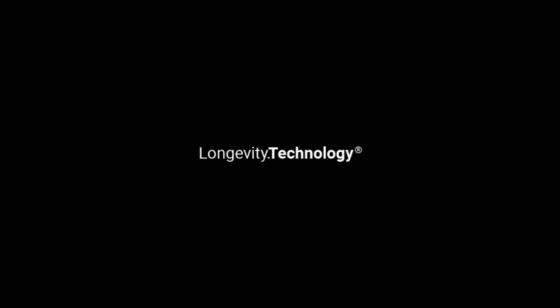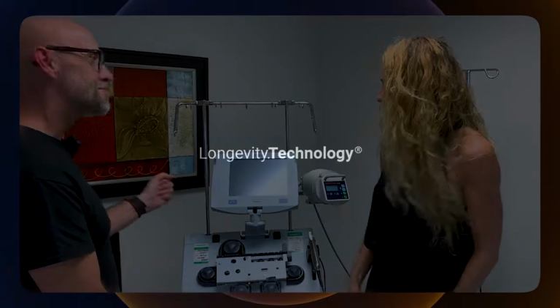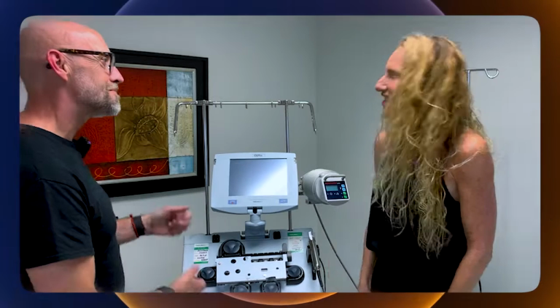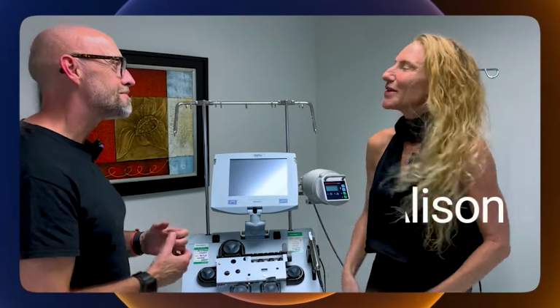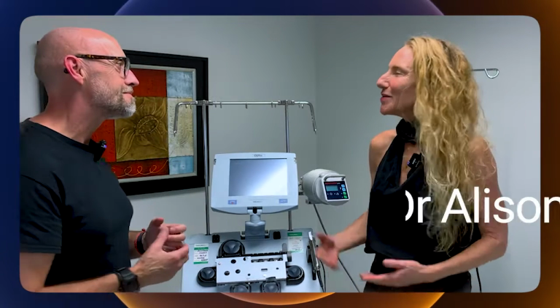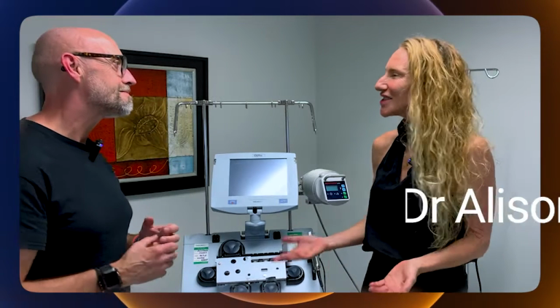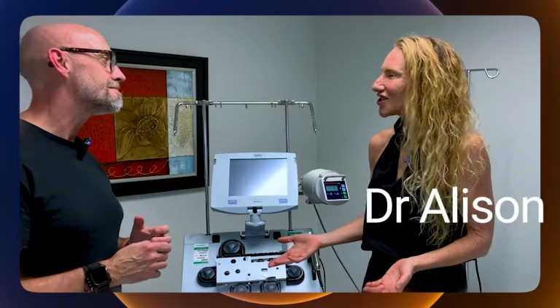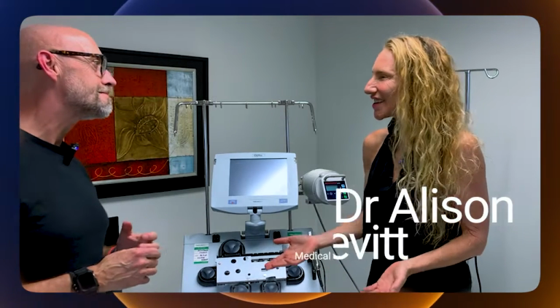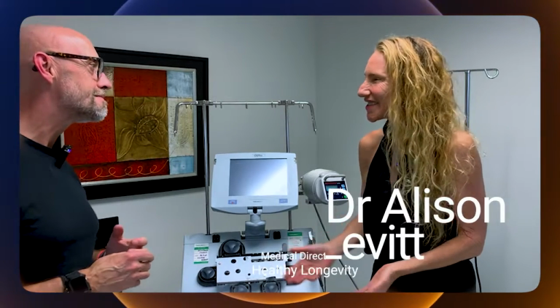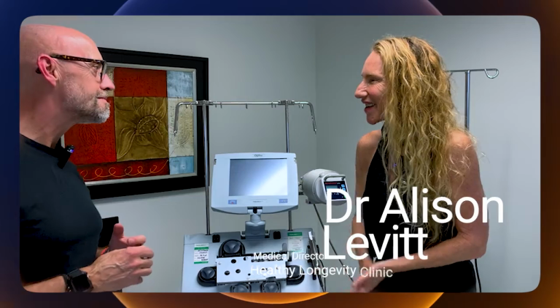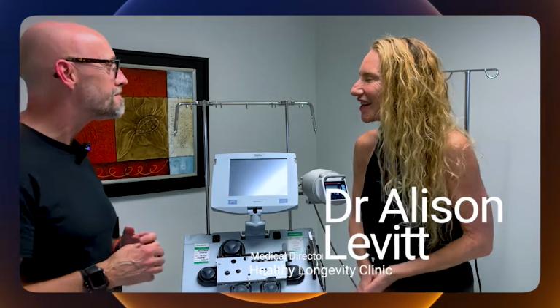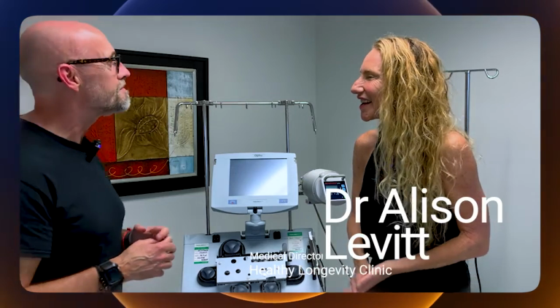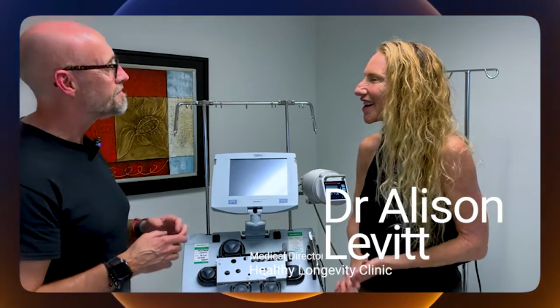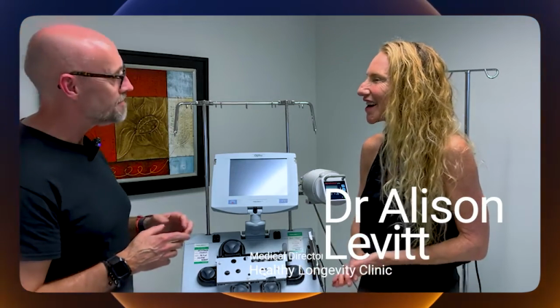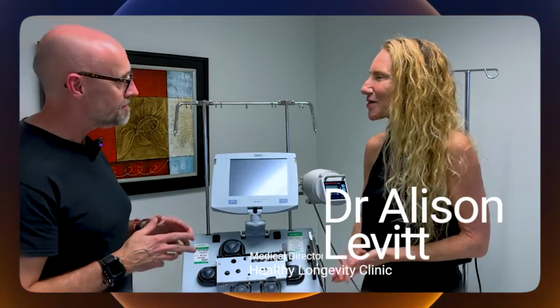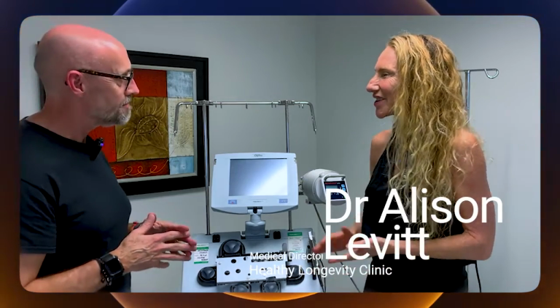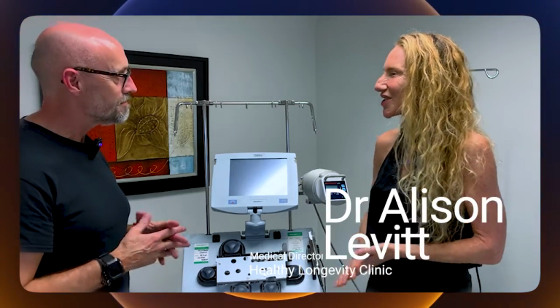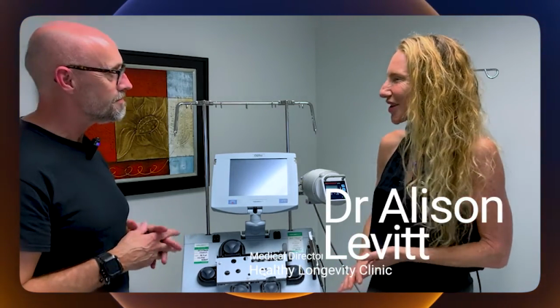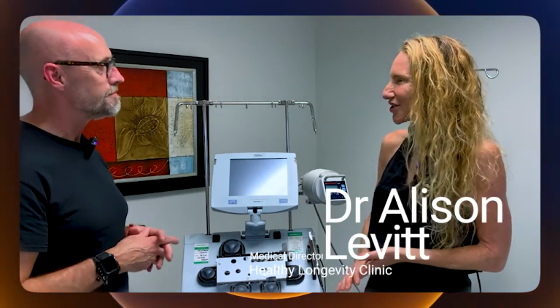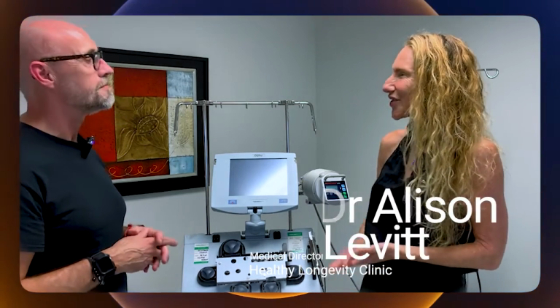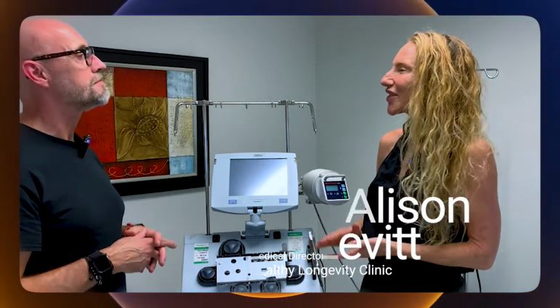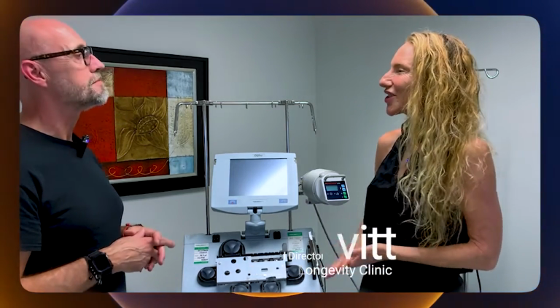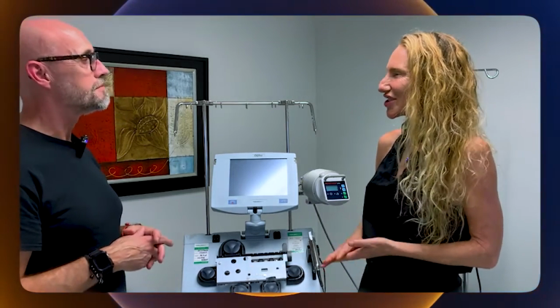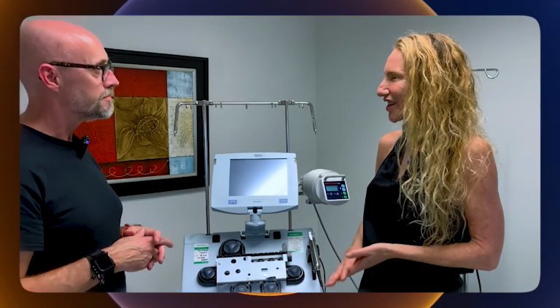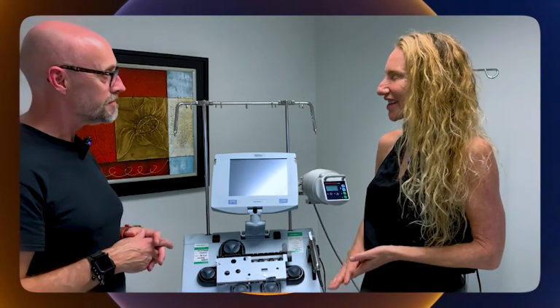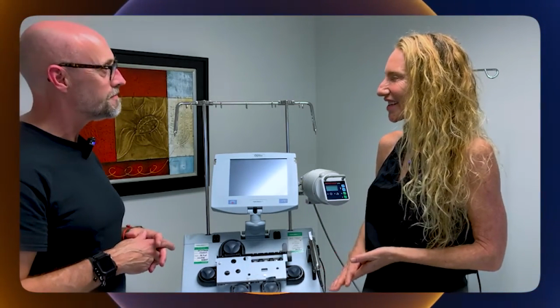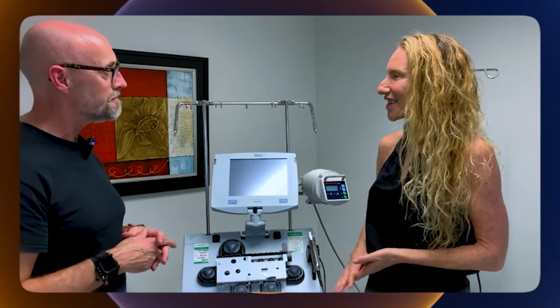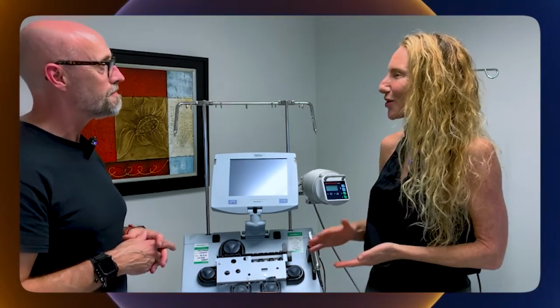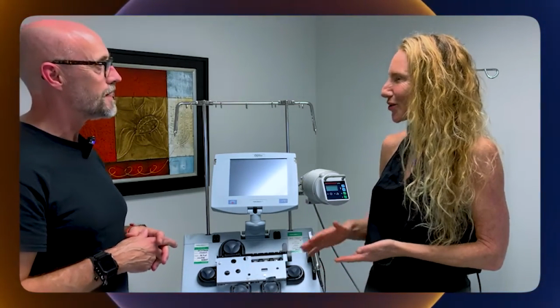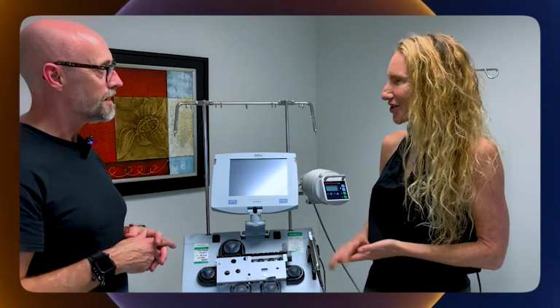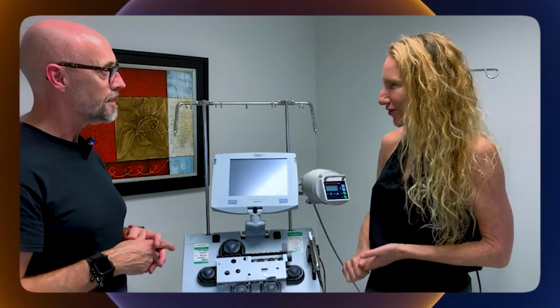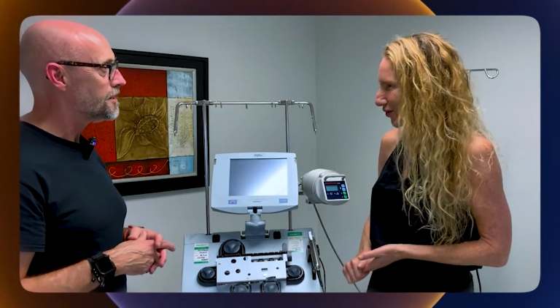My name is Dr. Allison Levitt and I am the medical director of Healthy Longevity Clinic in Boca Raton, Florida.